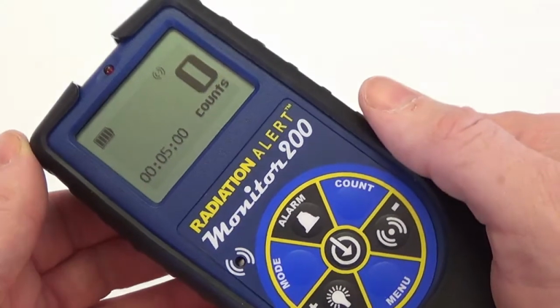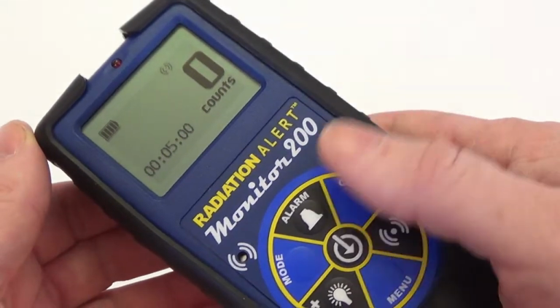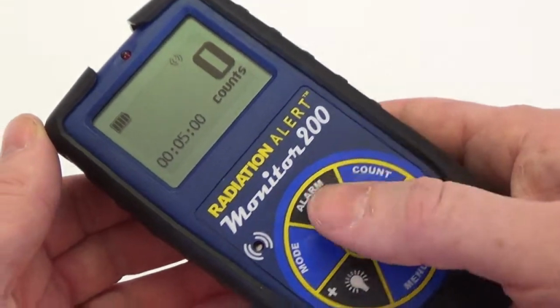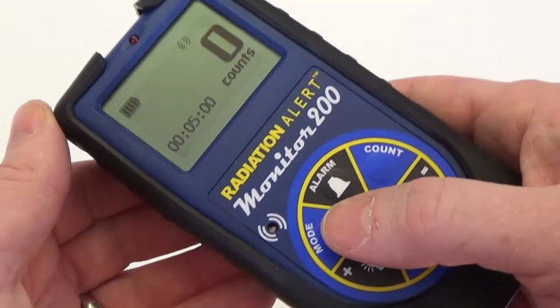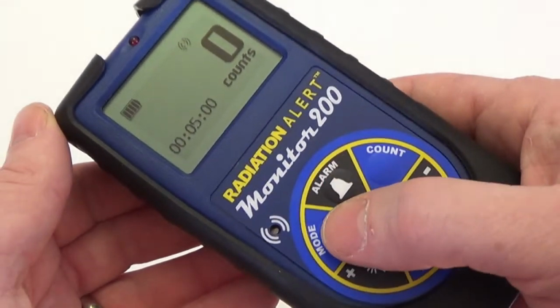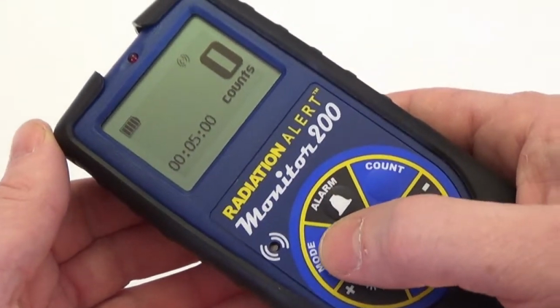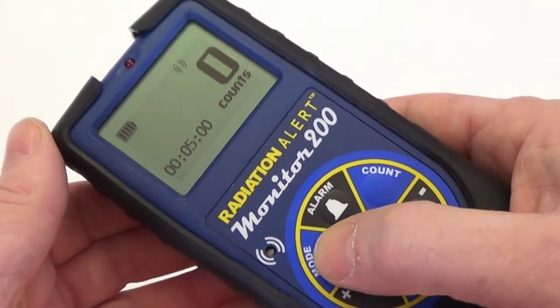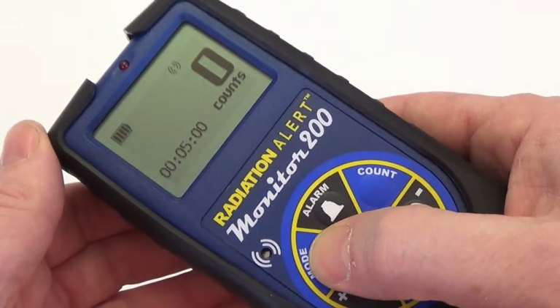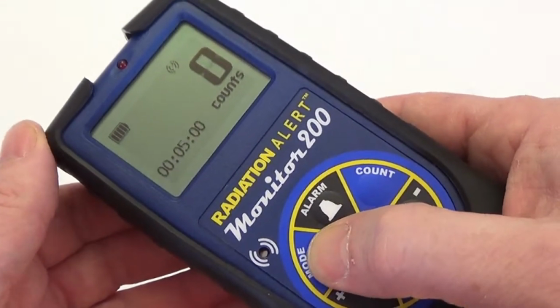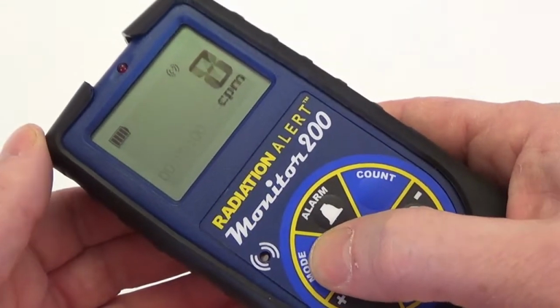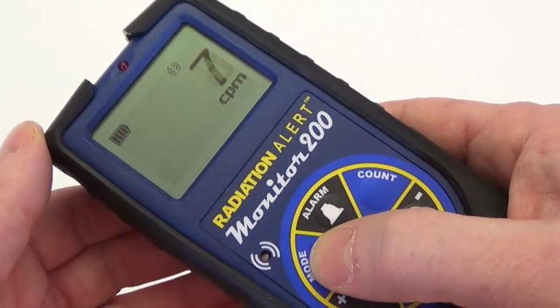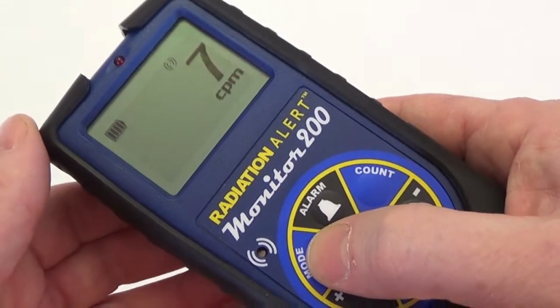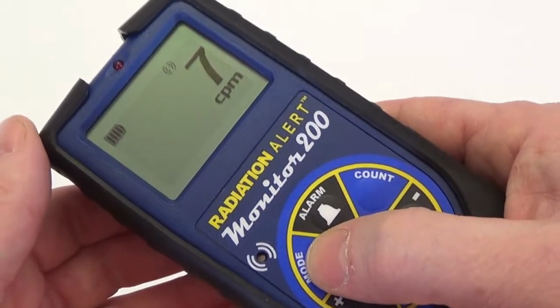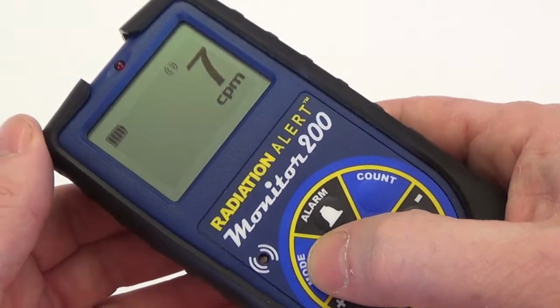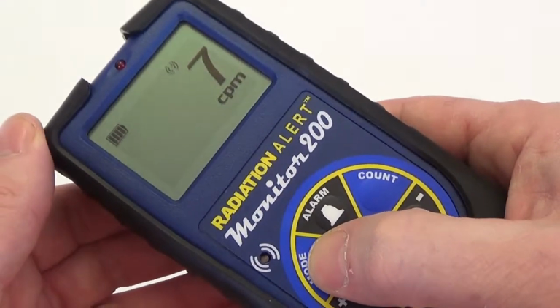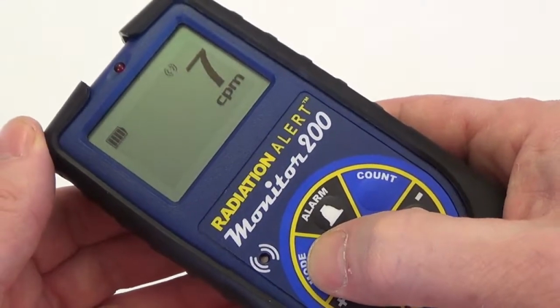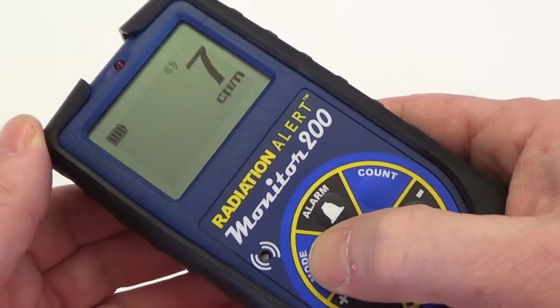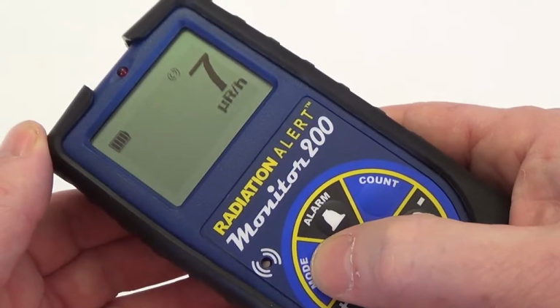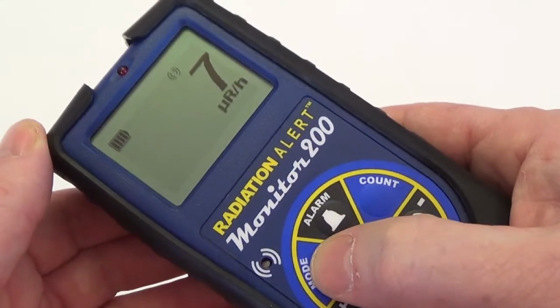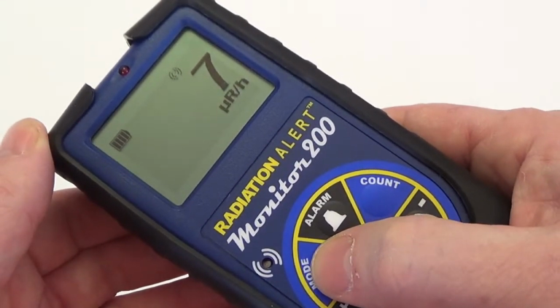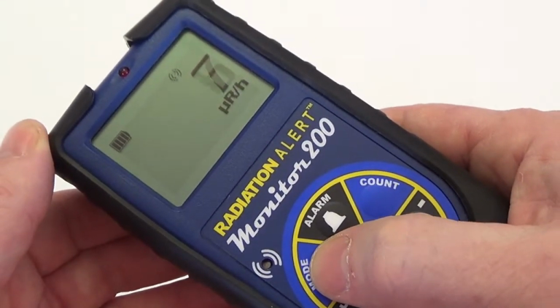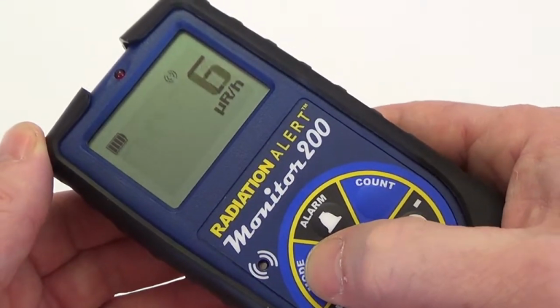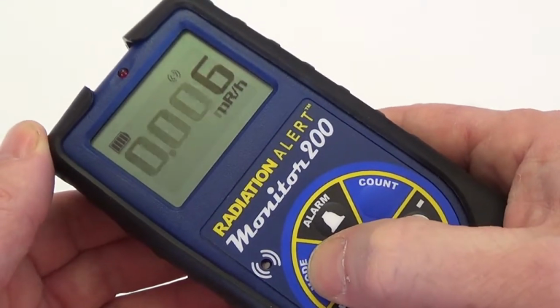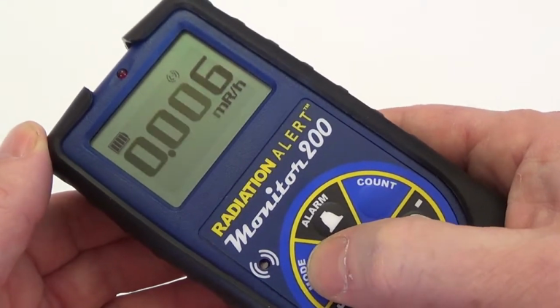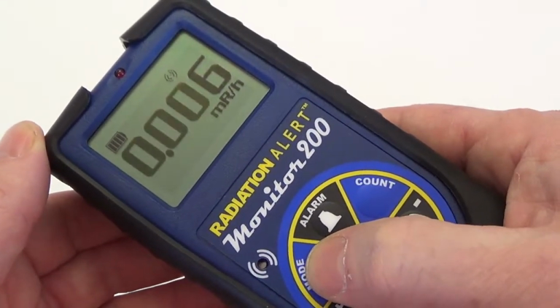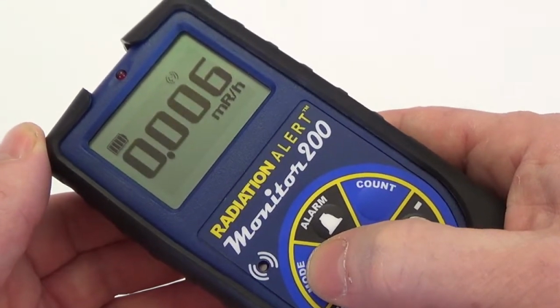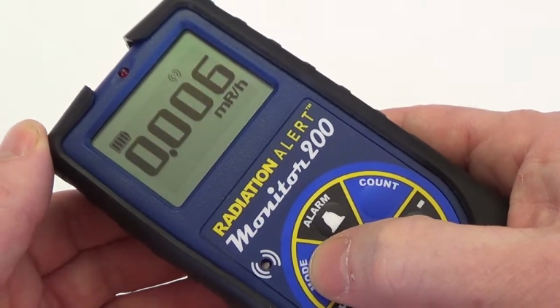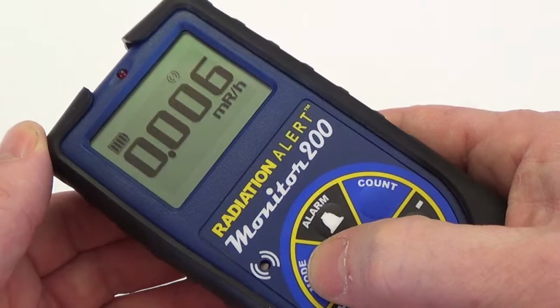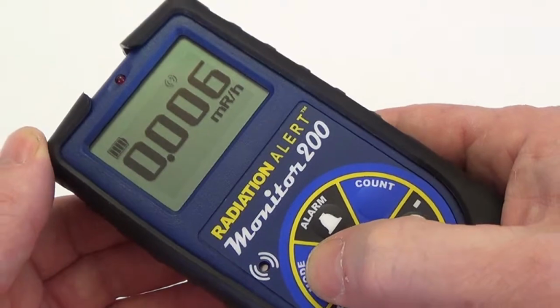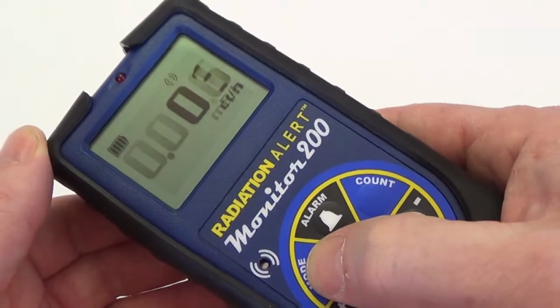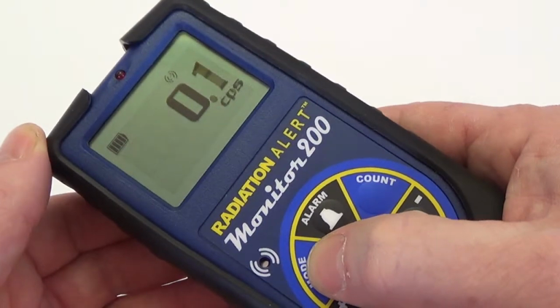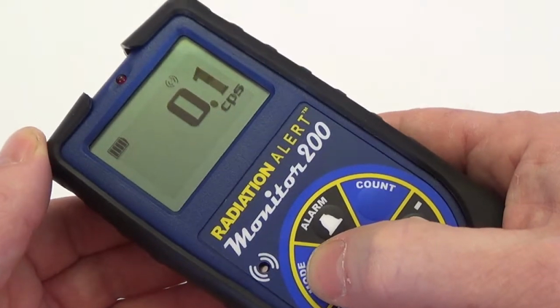Once the boot cycle has completed, you can use the mode buttons to scroll through the different units of measurement available.